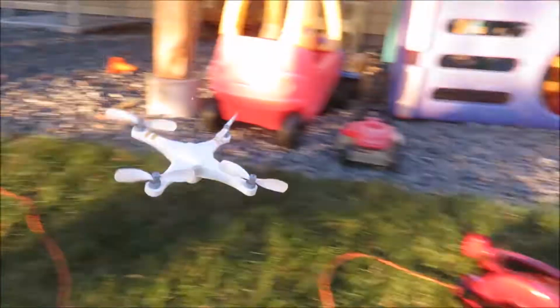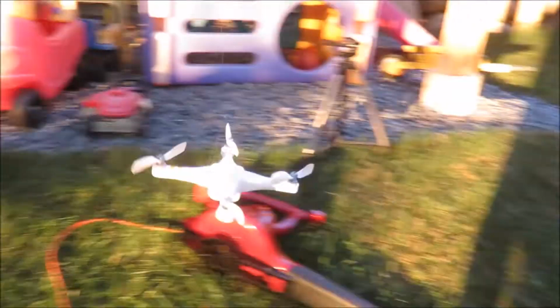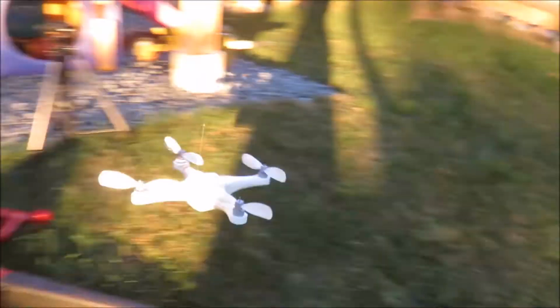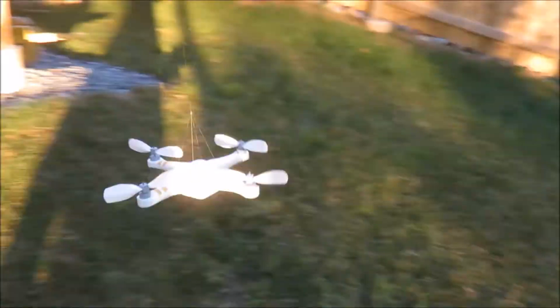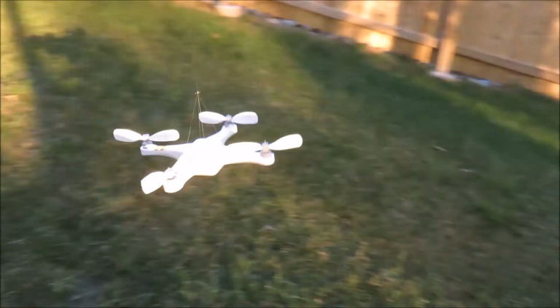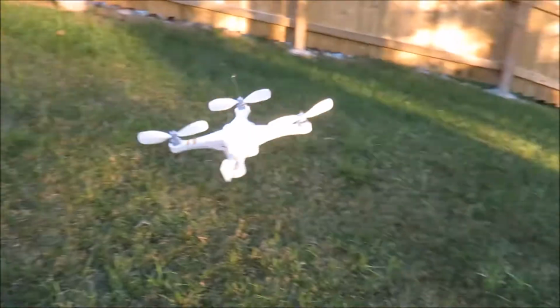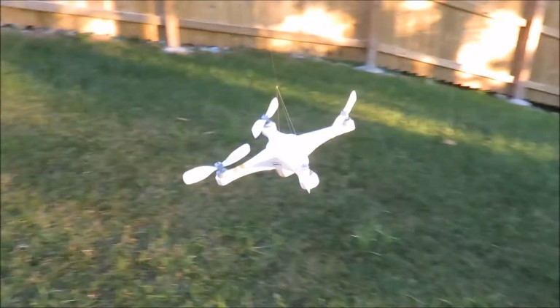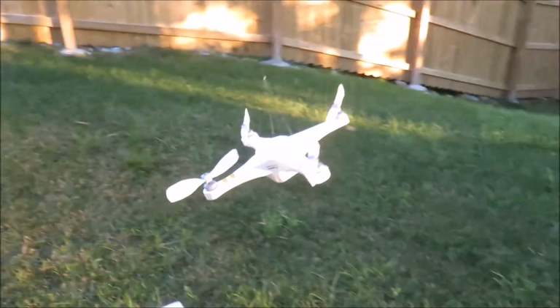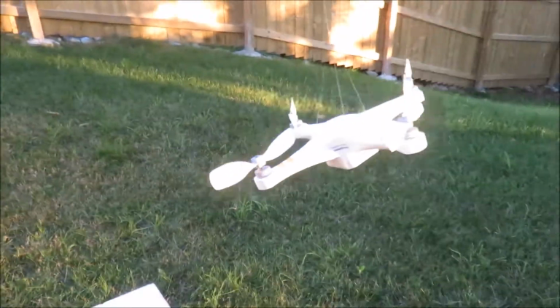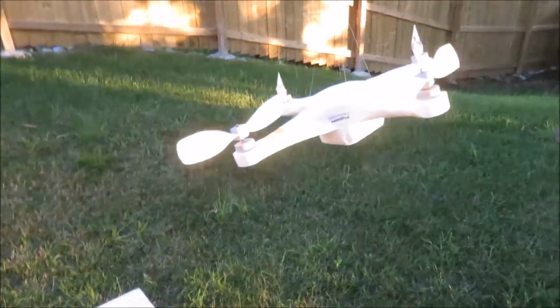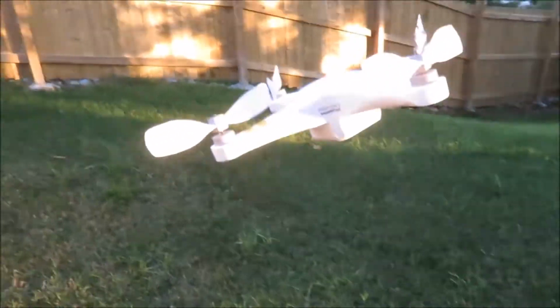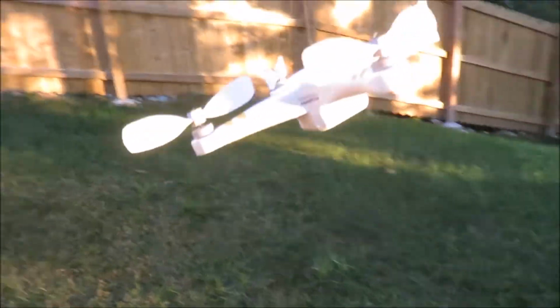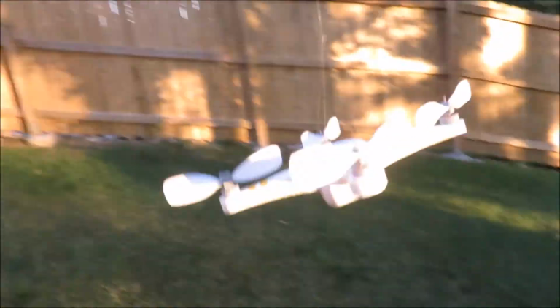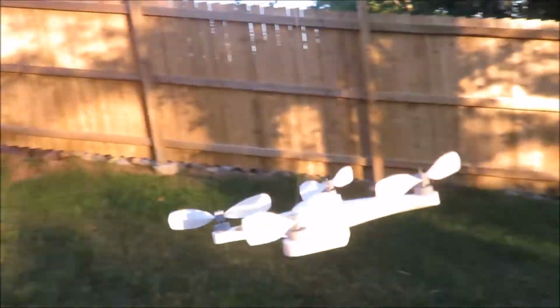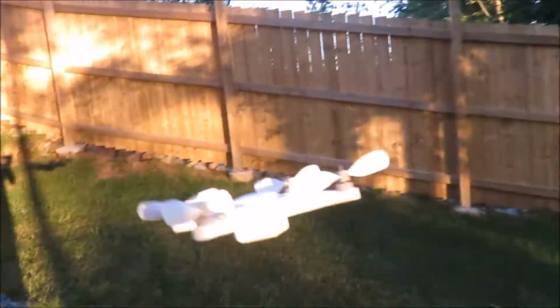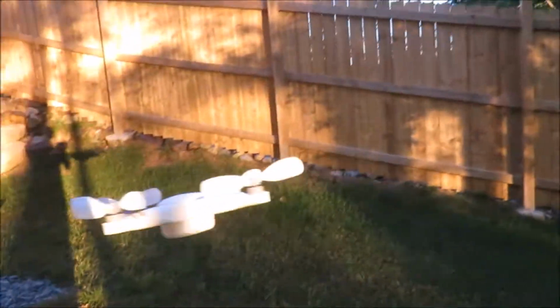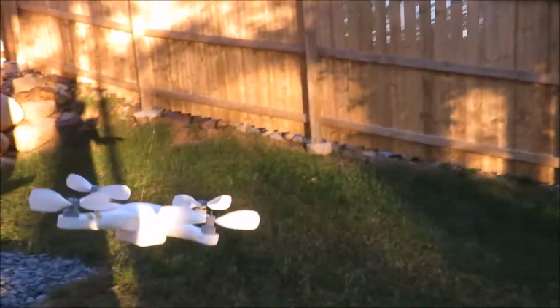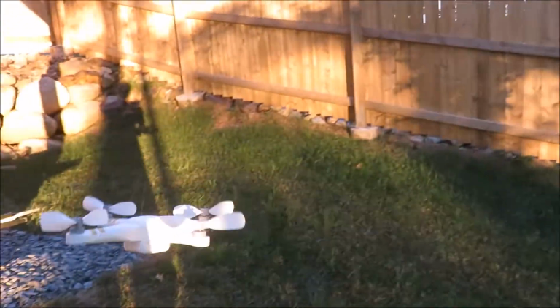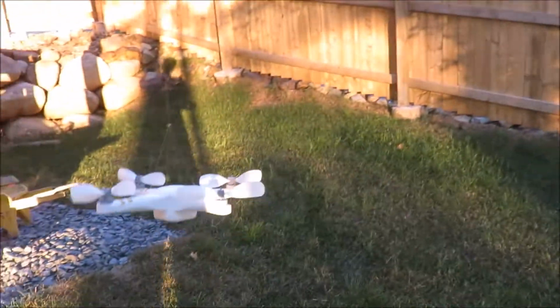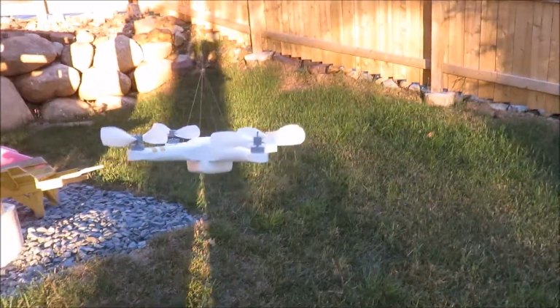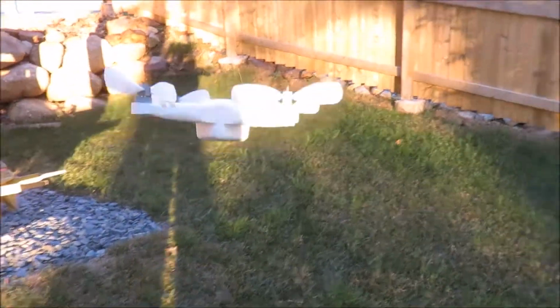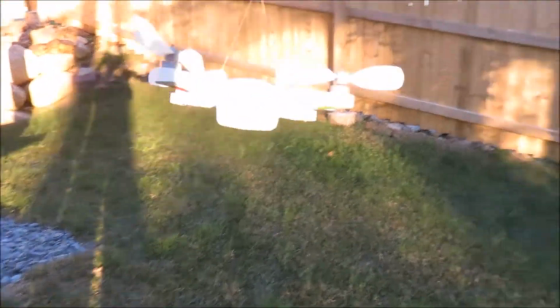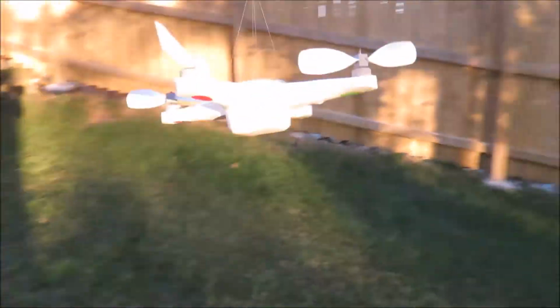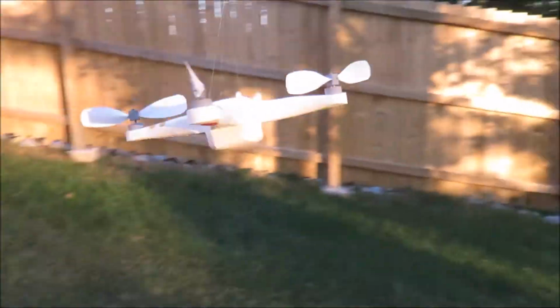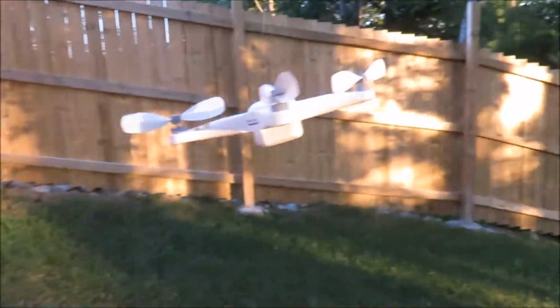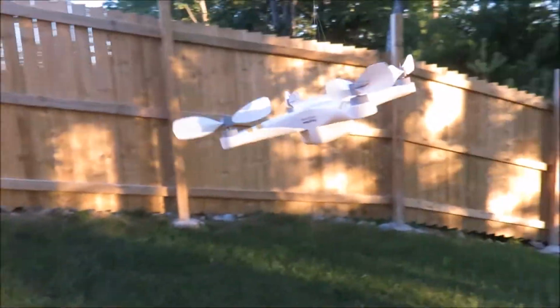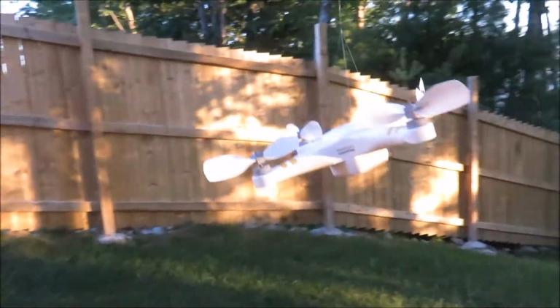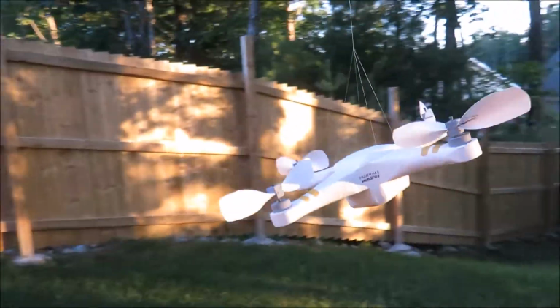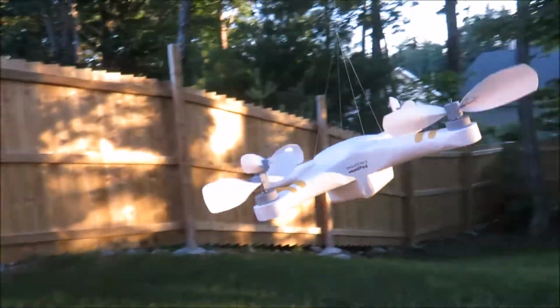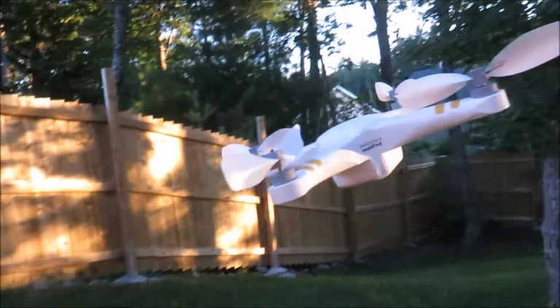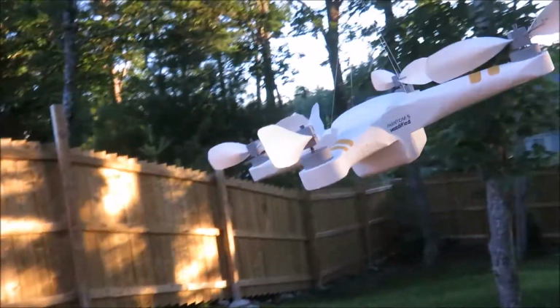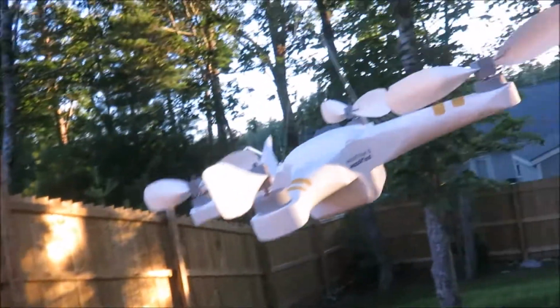Here you can see I resorted to my fishing rod, so I was drone fishing.